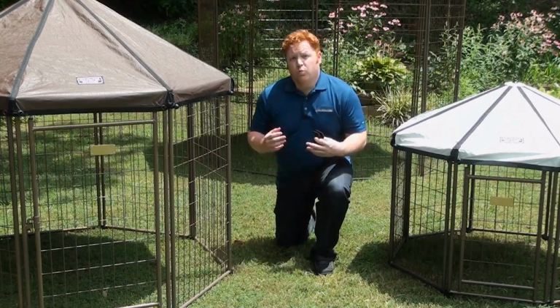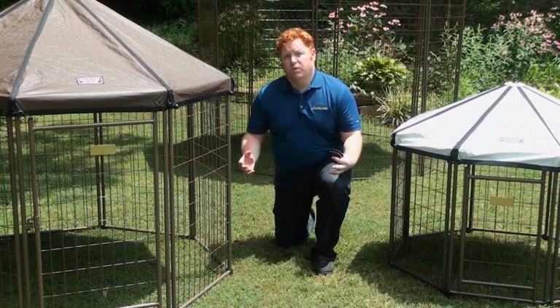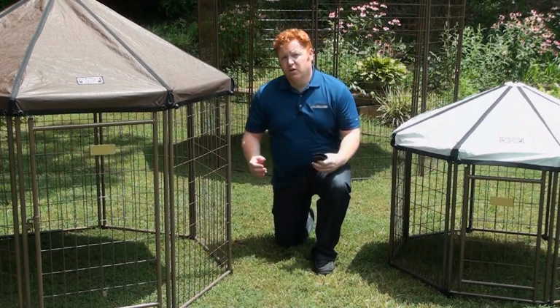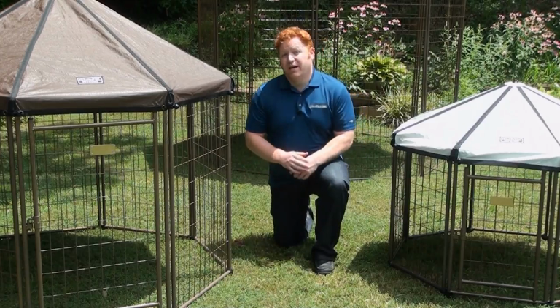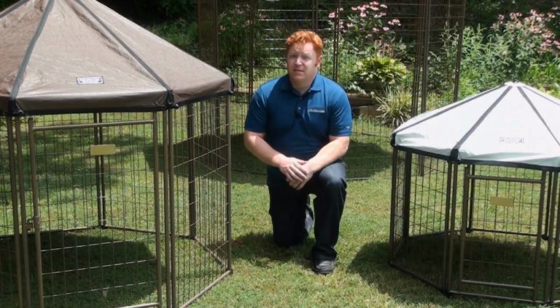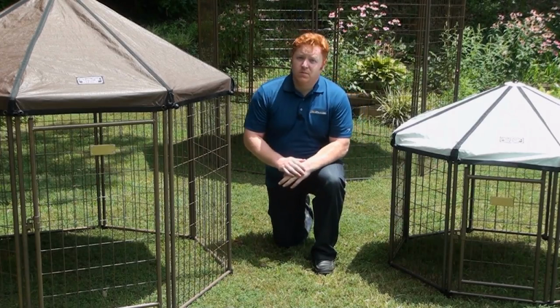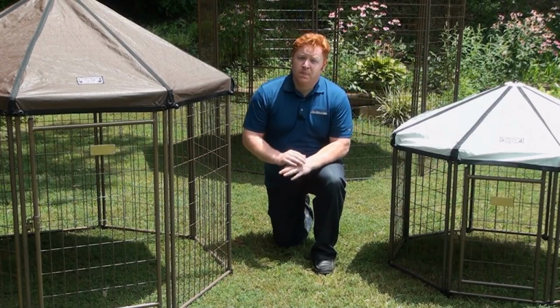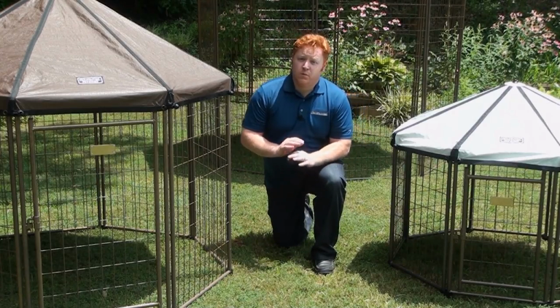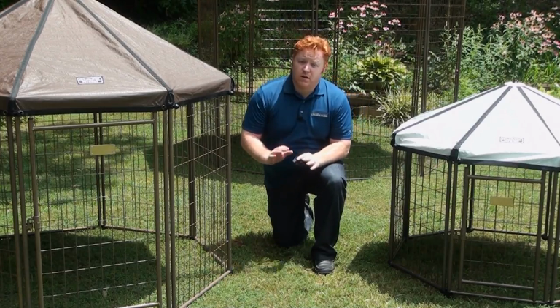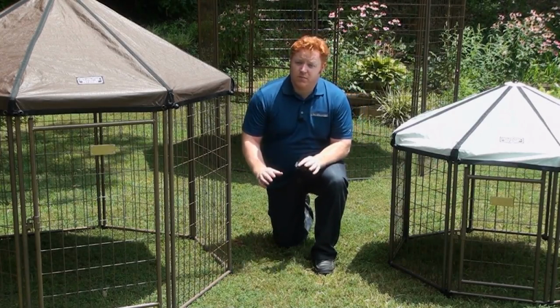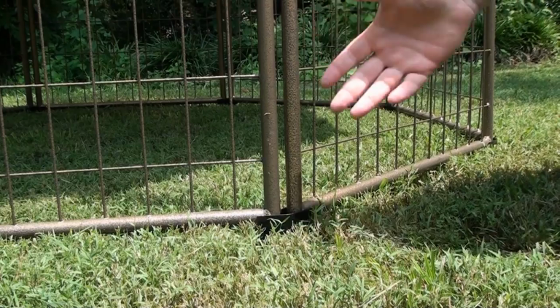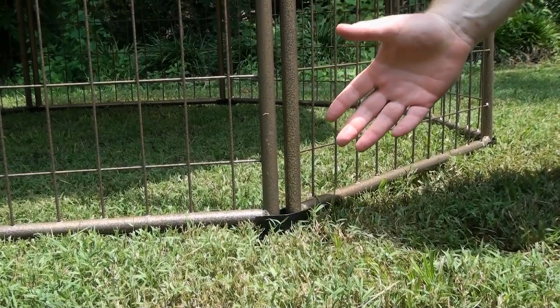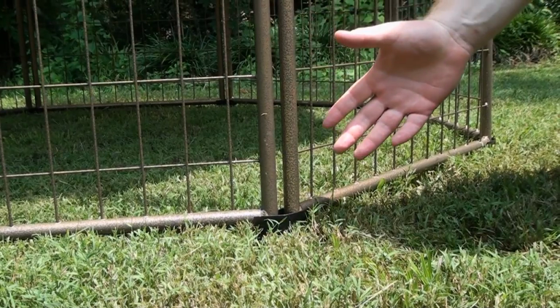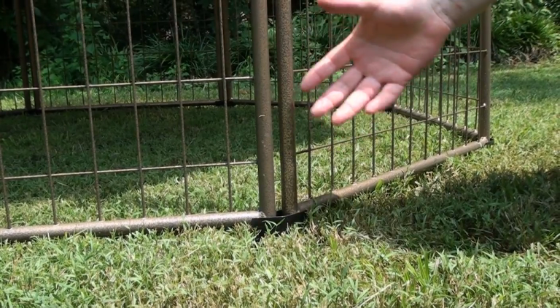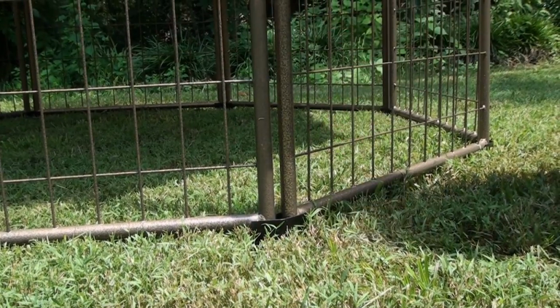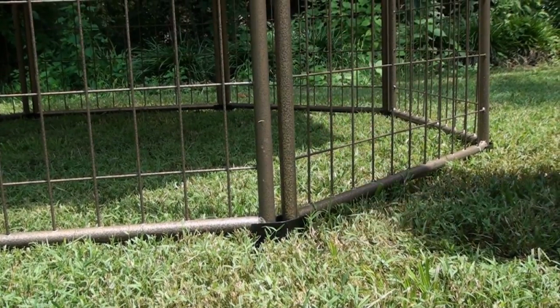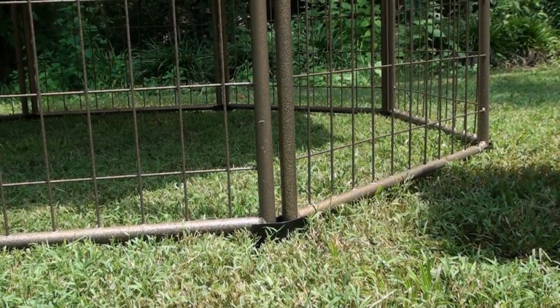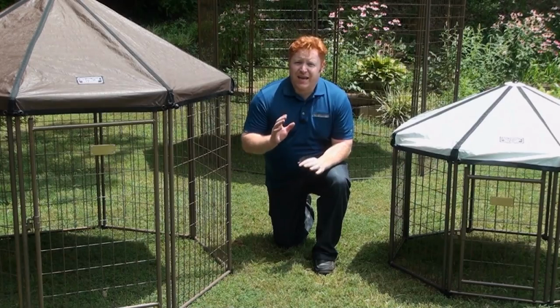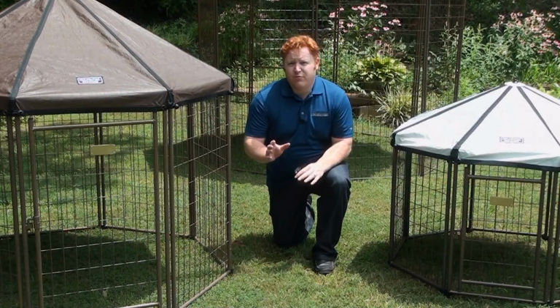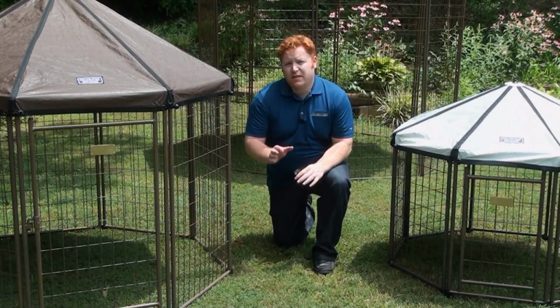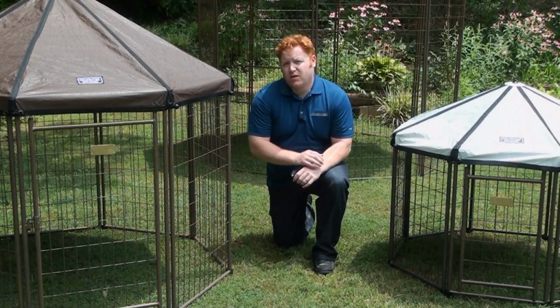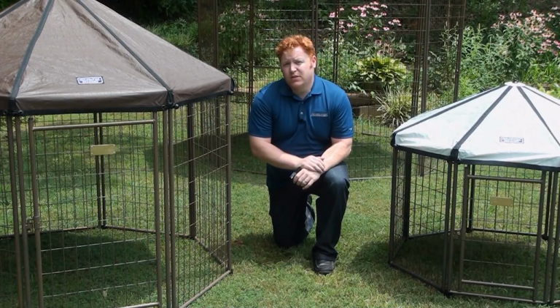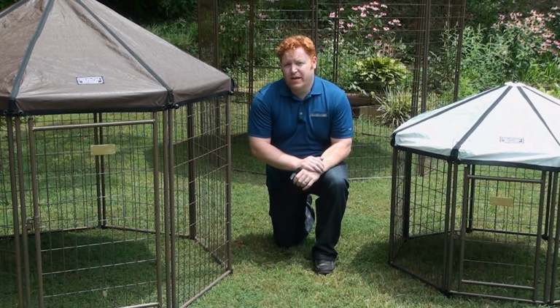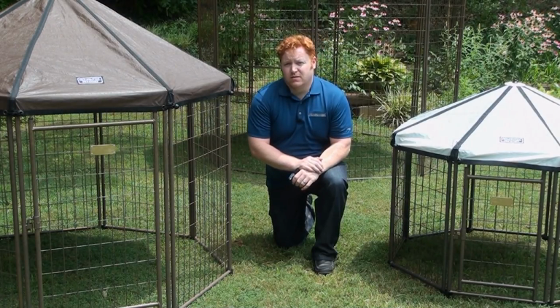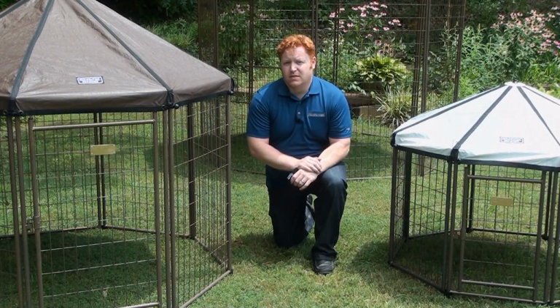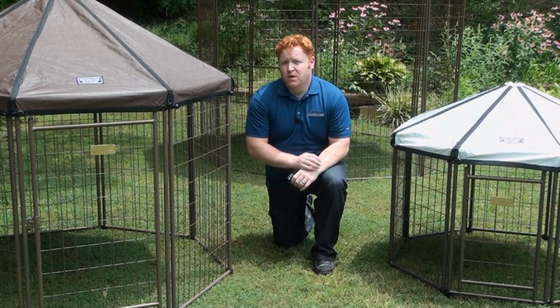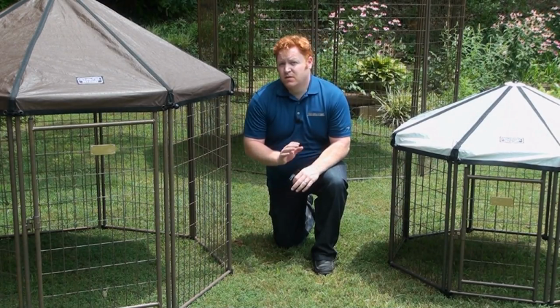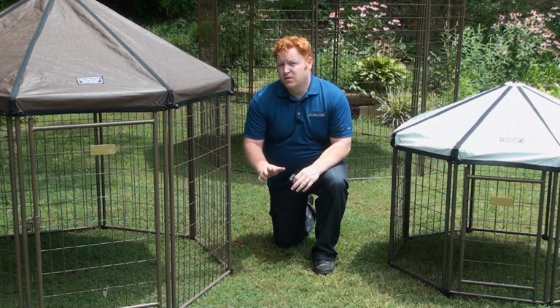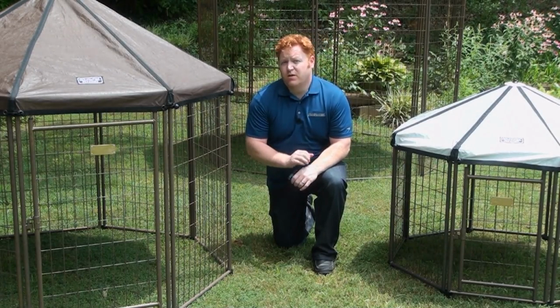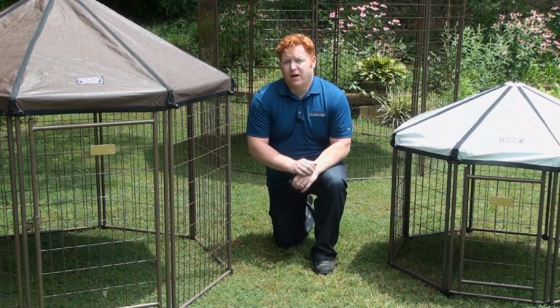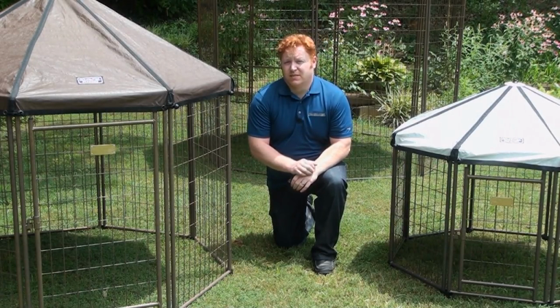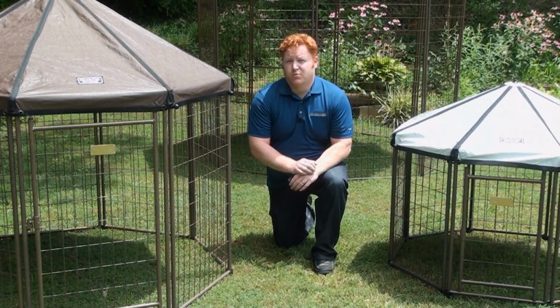When we built the pet gazebo, we started from the ground up, reimagining everything that goes into a kennel system, starting with how it's assembled.